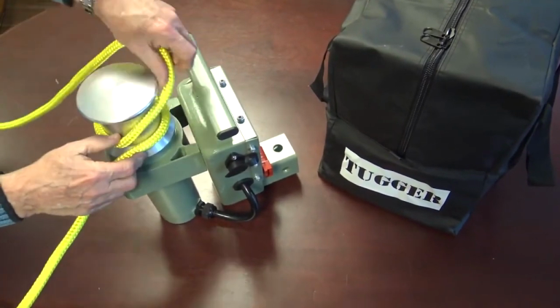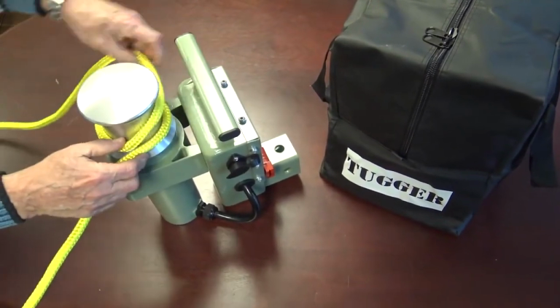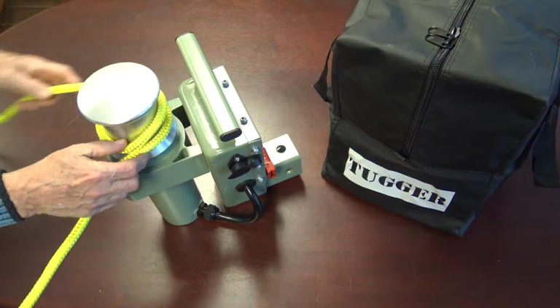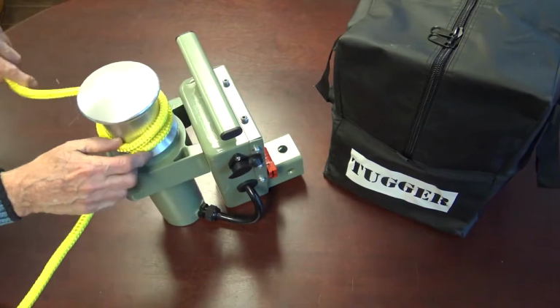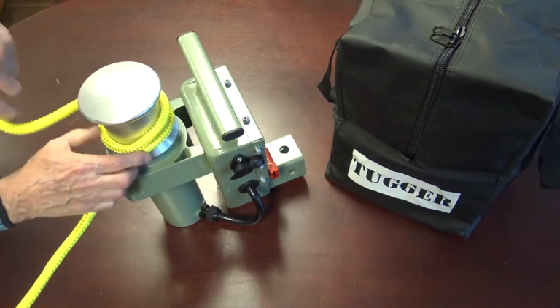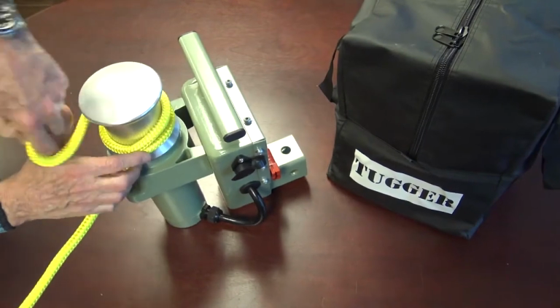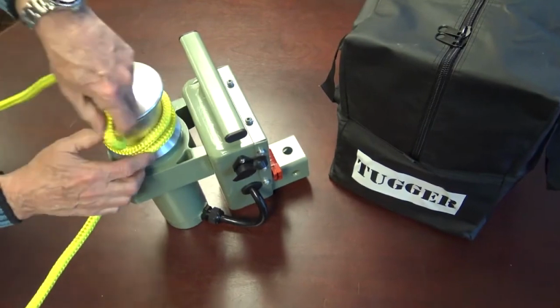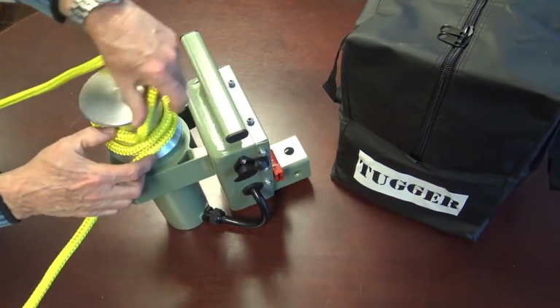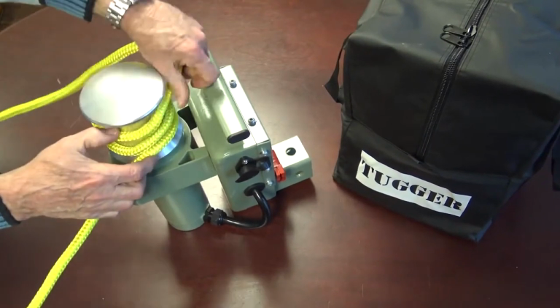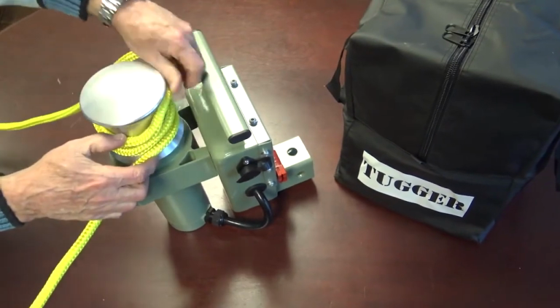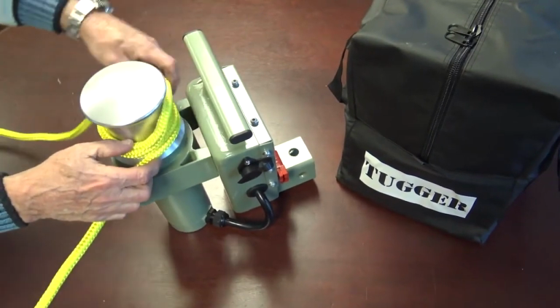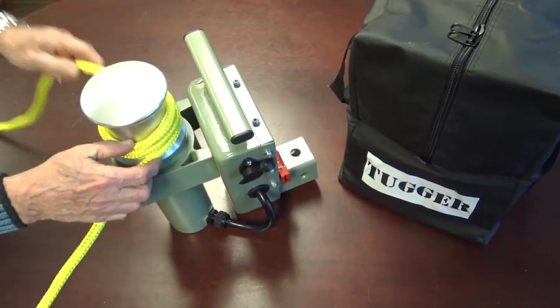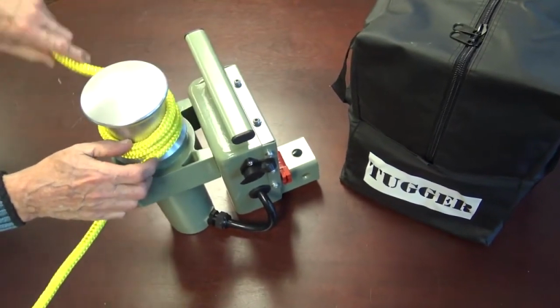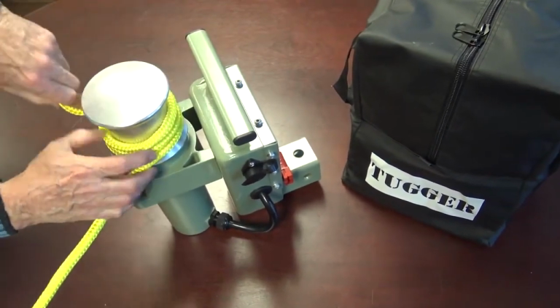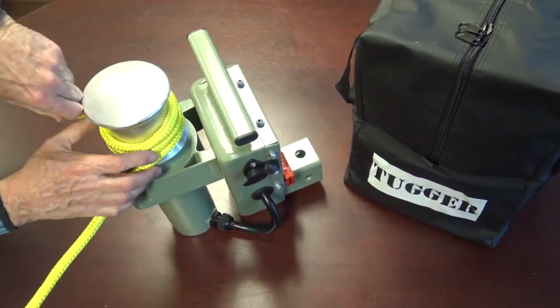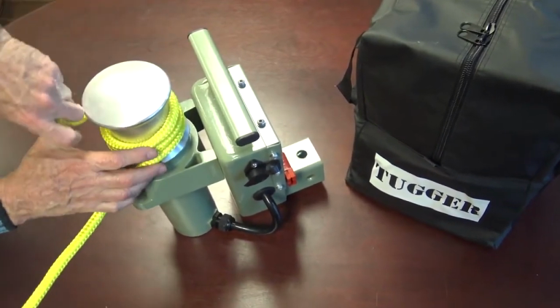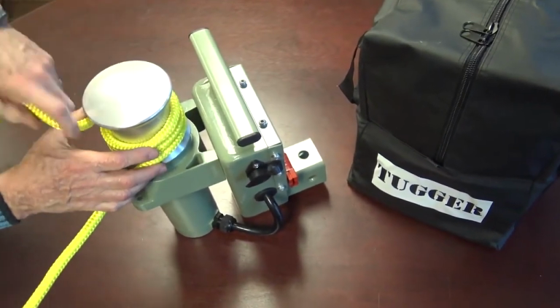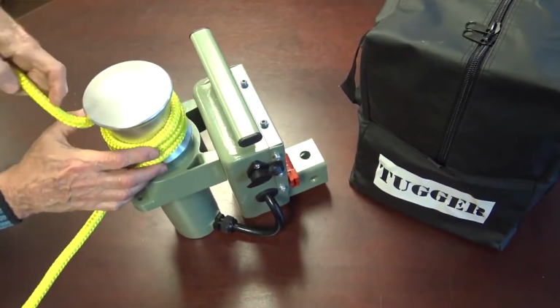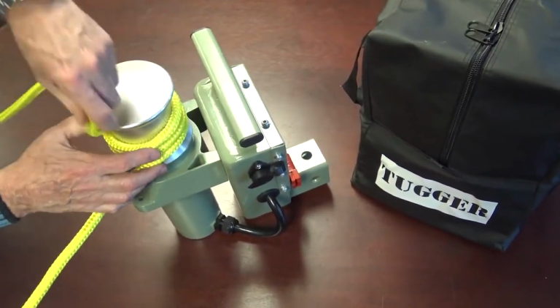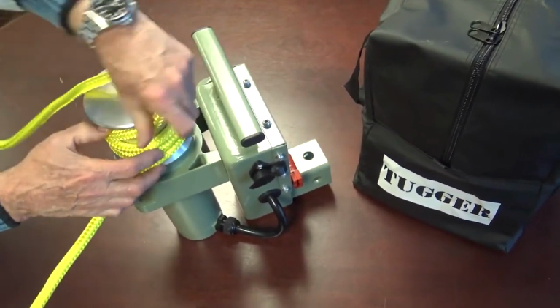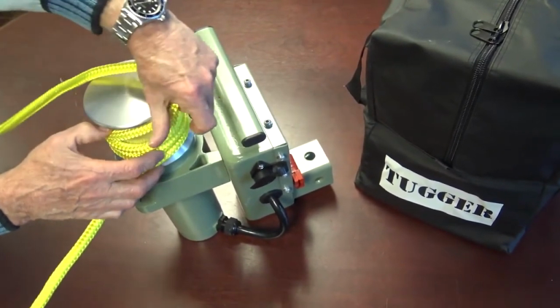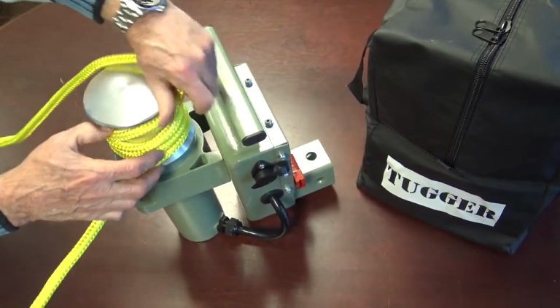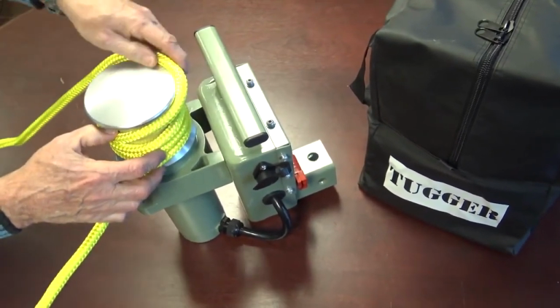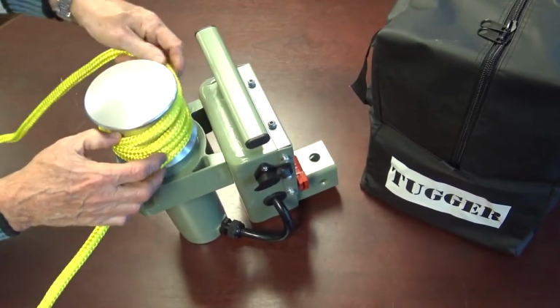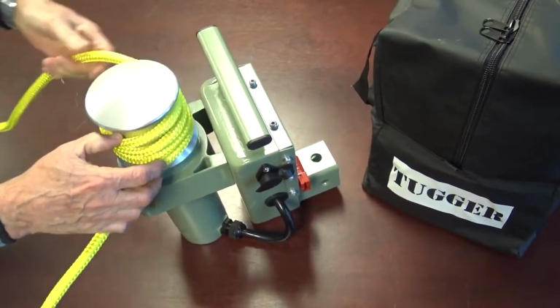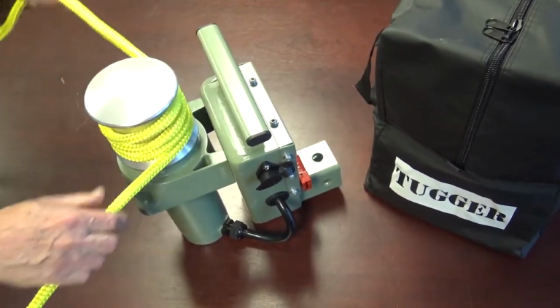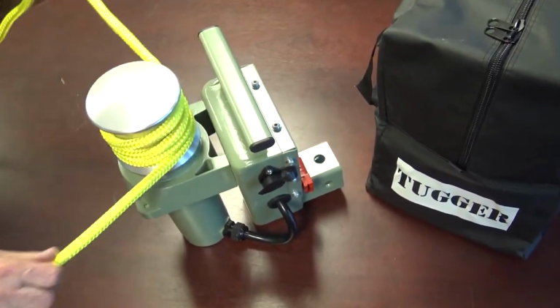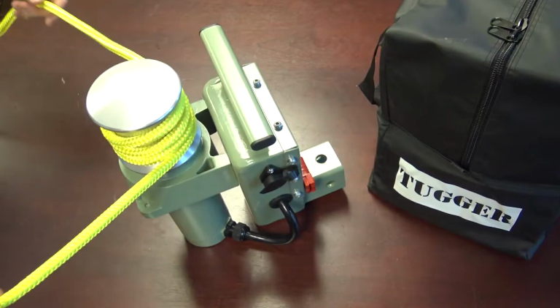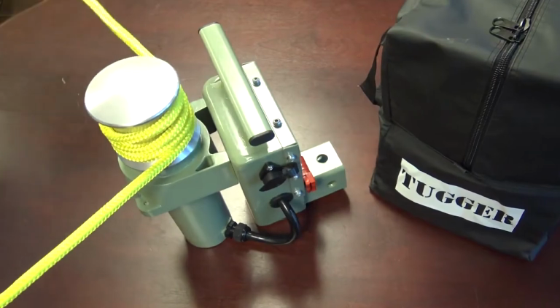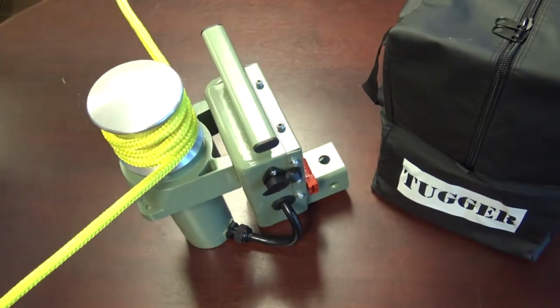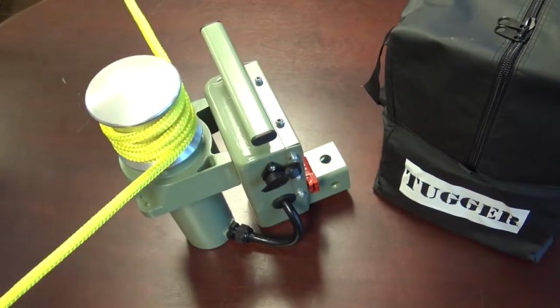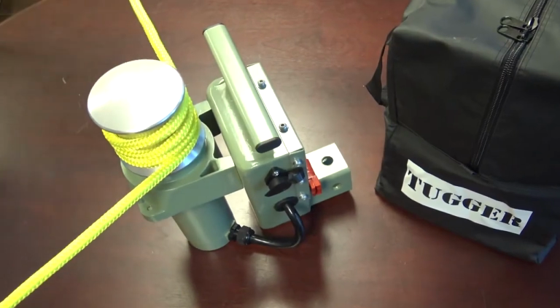Just put three wraps on the capstan, step on the switch, and bail the rope off as the winch retrieves.